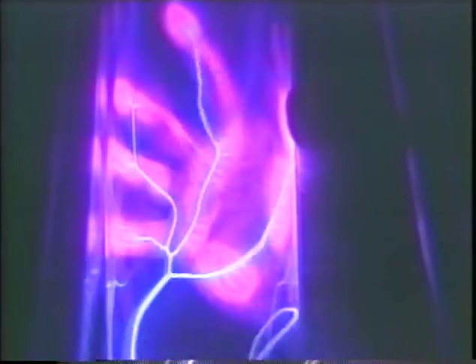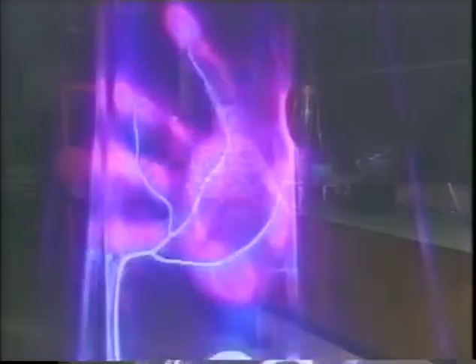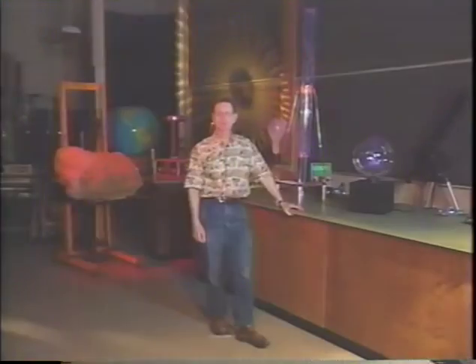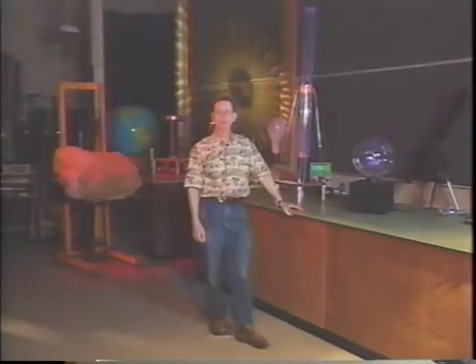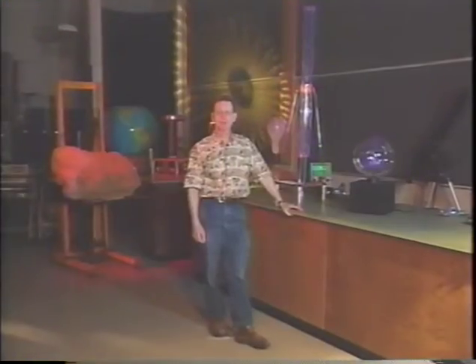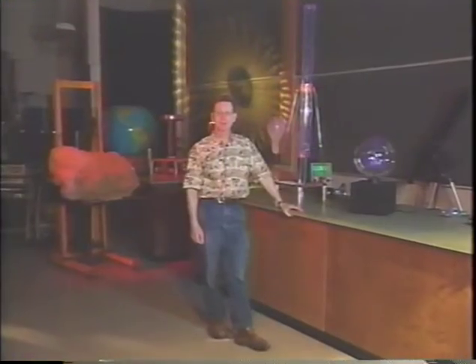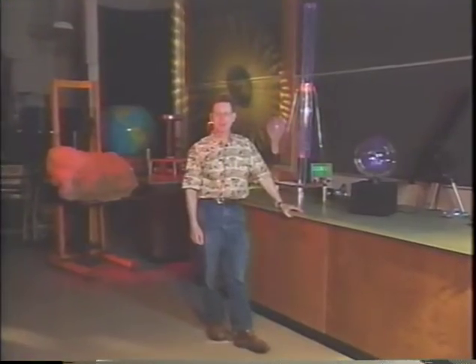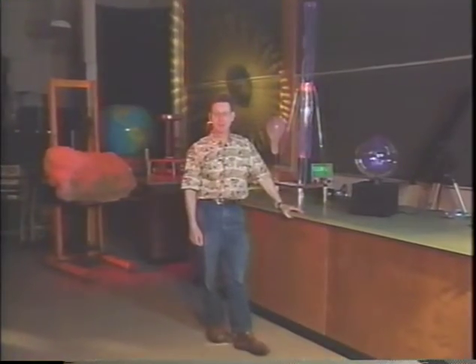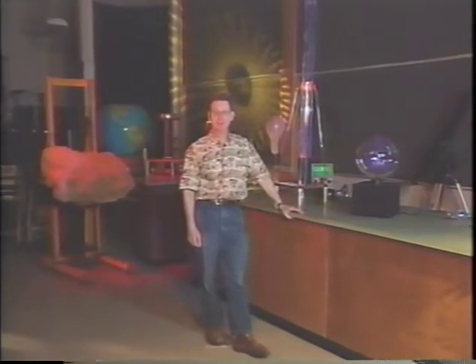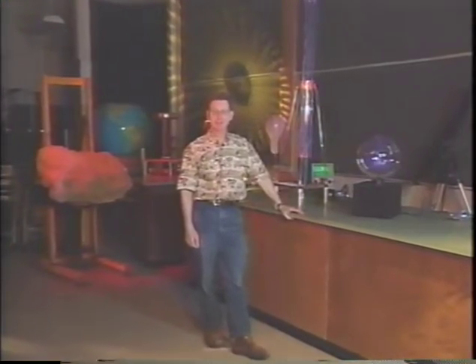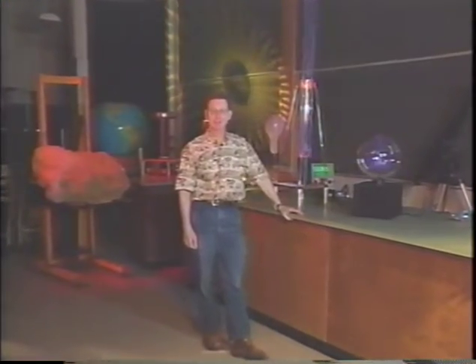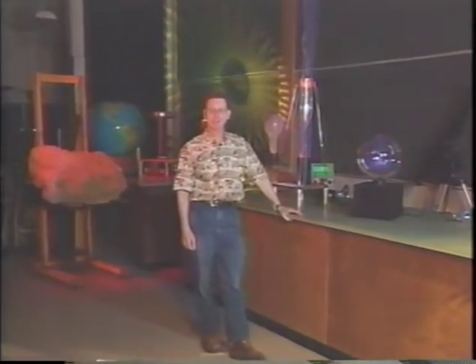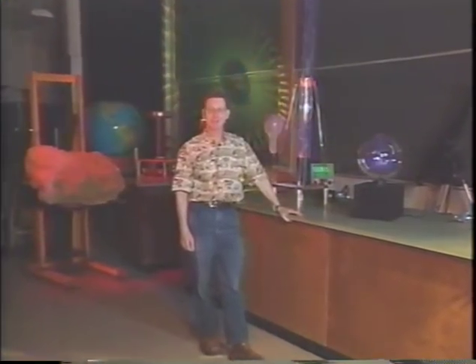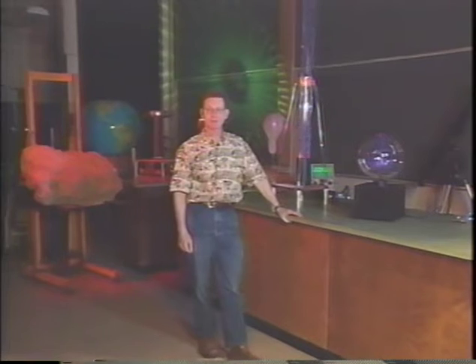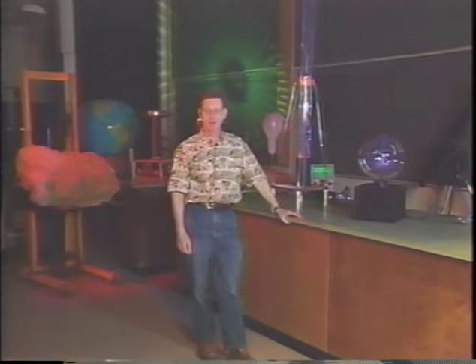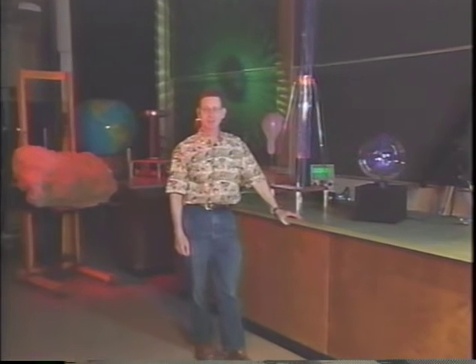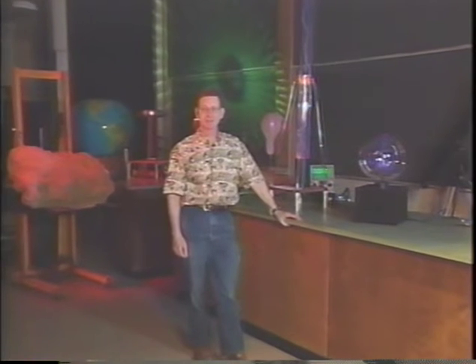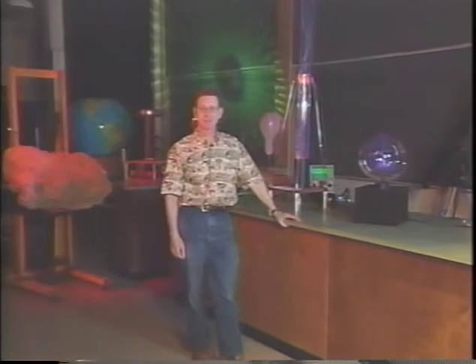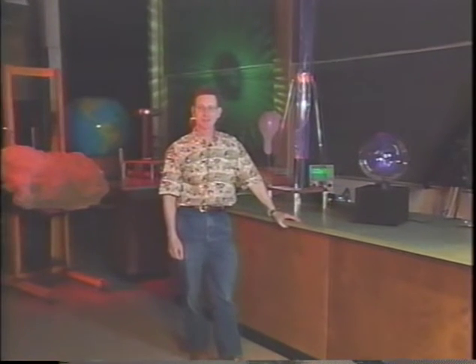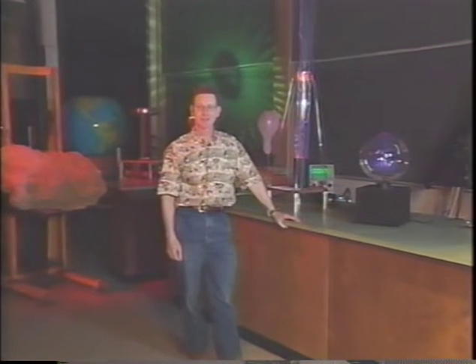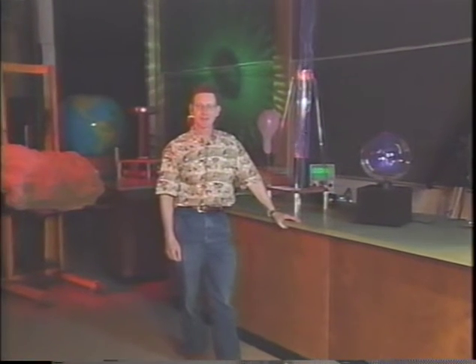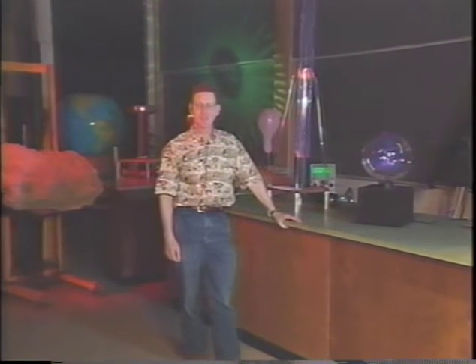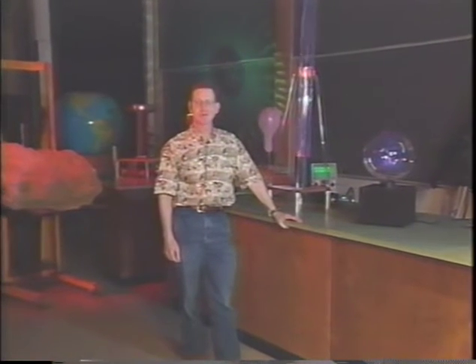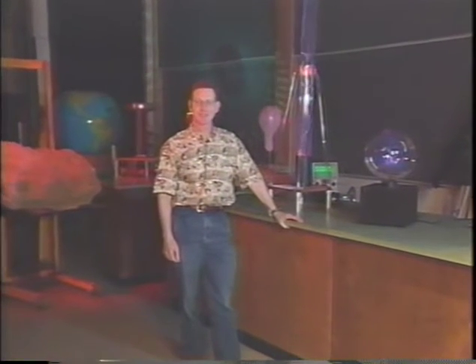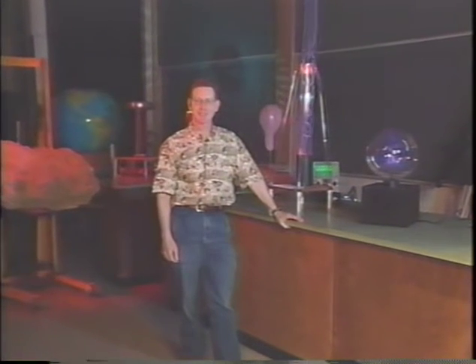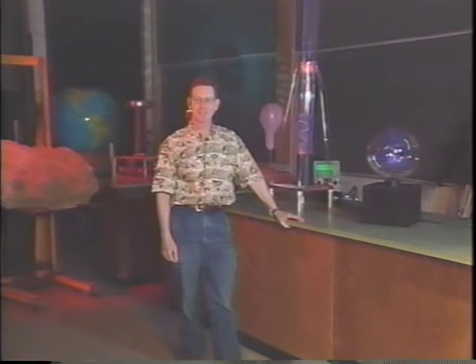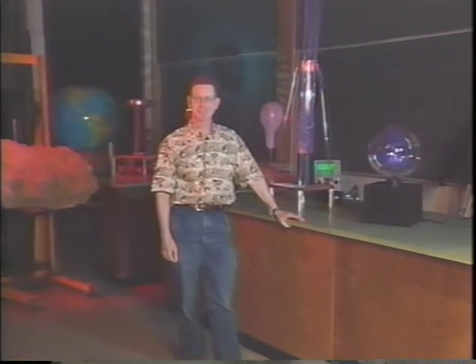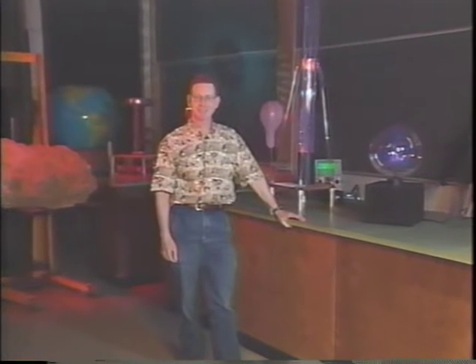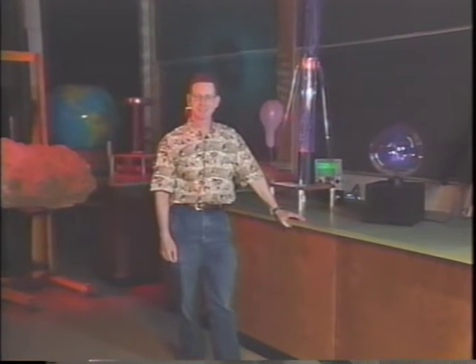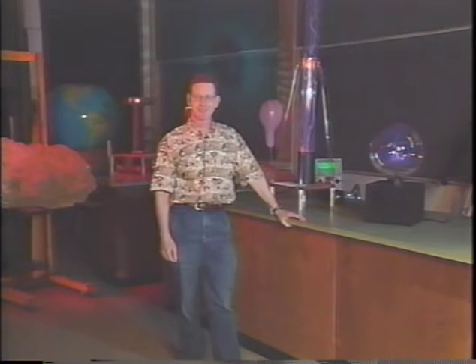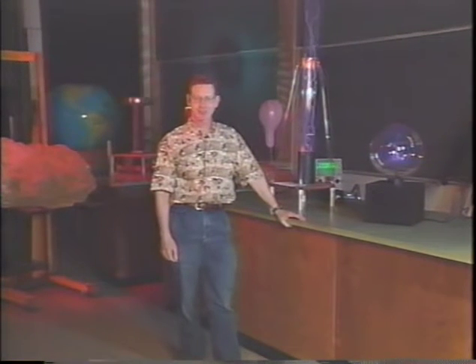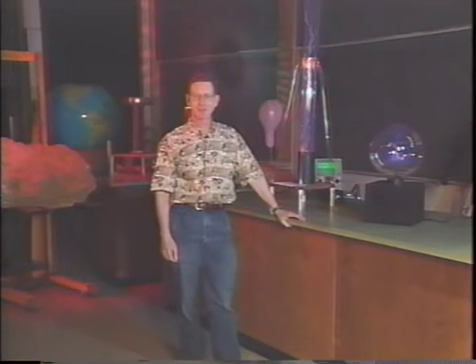For Larry Green and my colleague Dr. Alex Weaver, I'm Michael Dubson. Thanks for watching The Convection Connection. Goodbye.